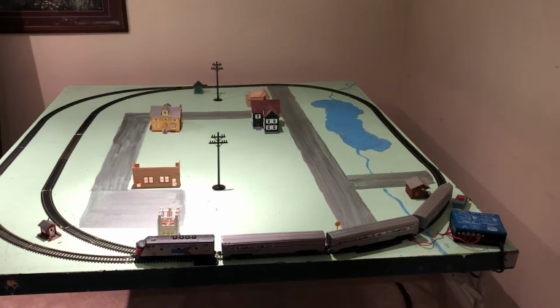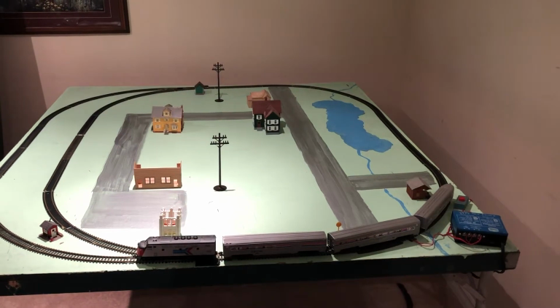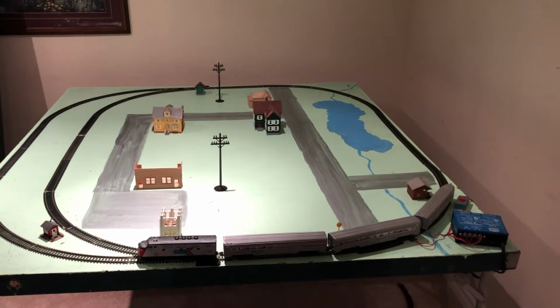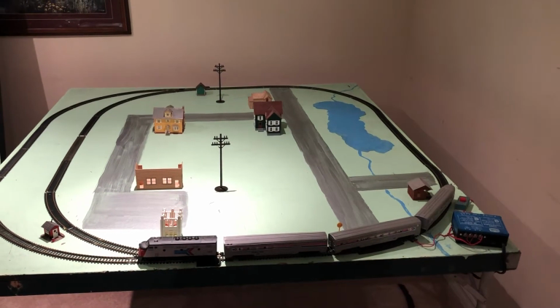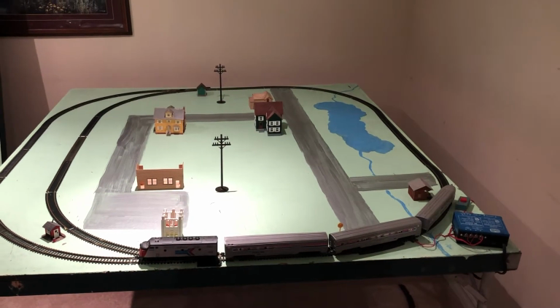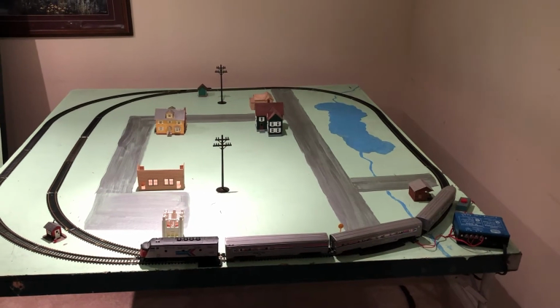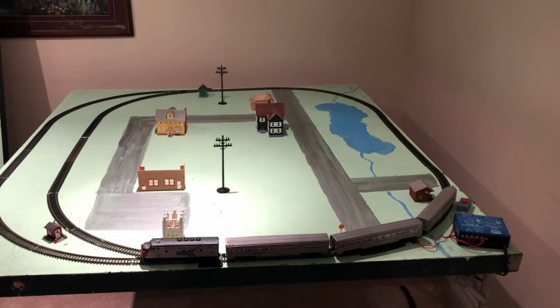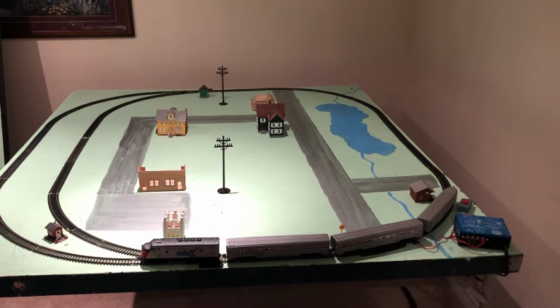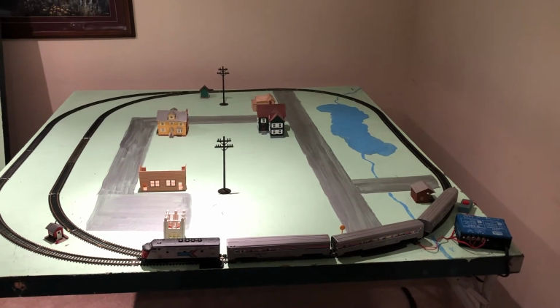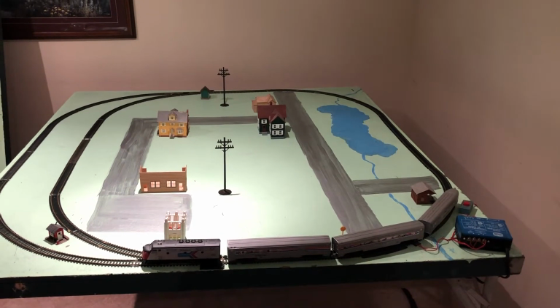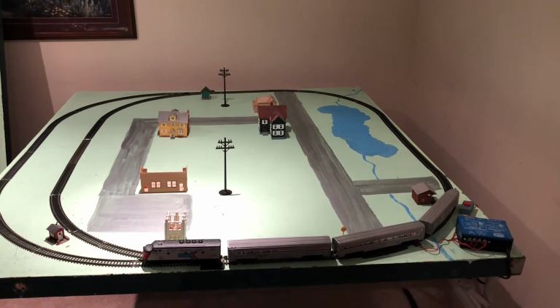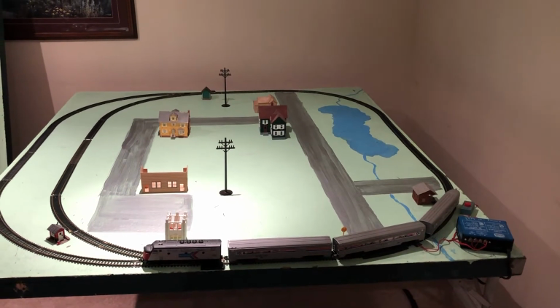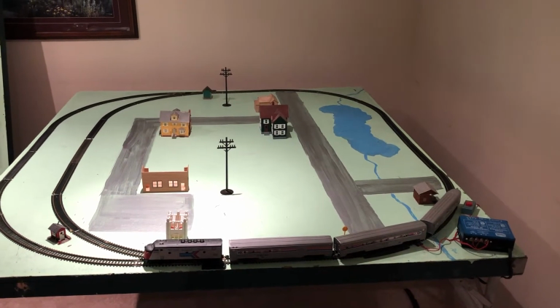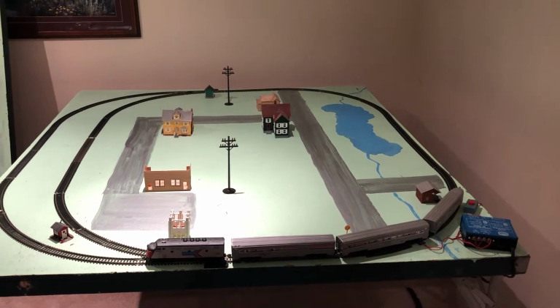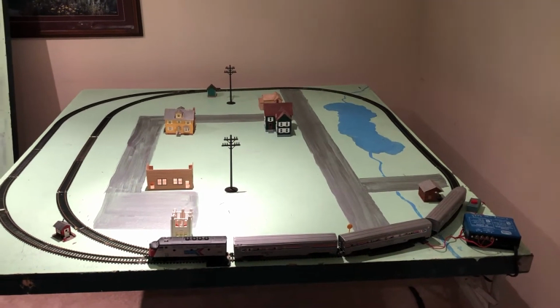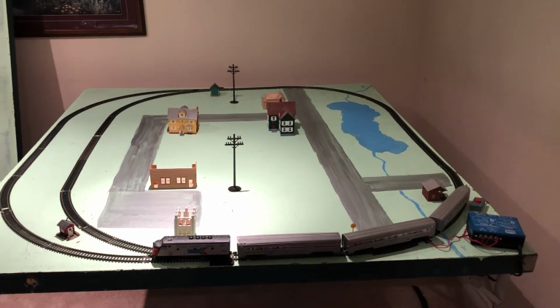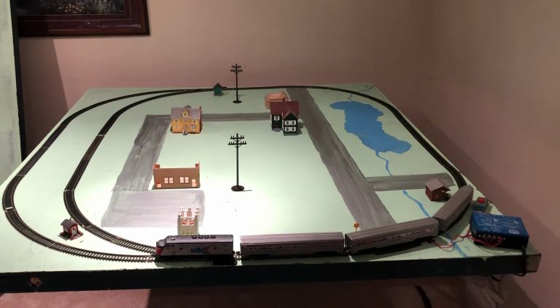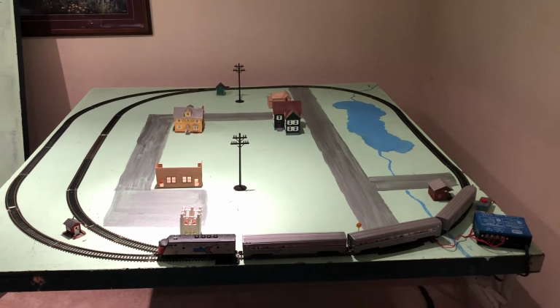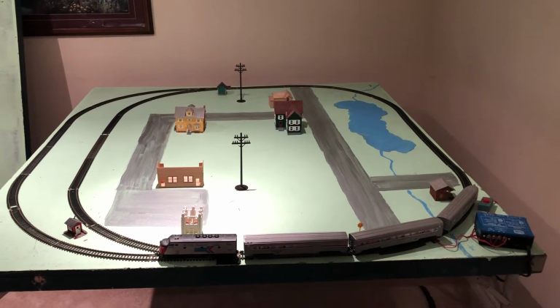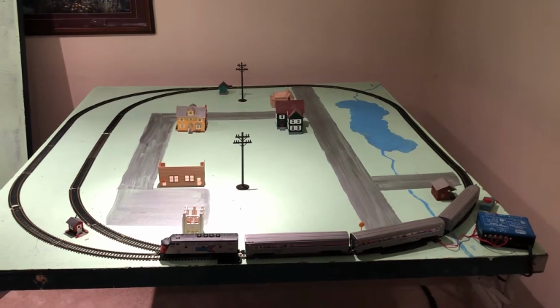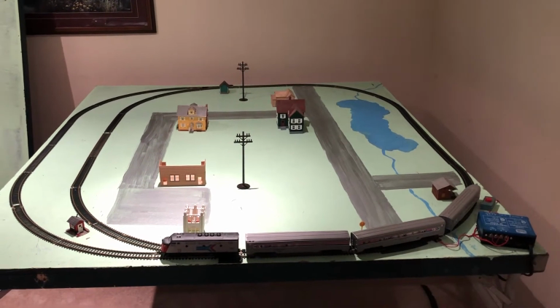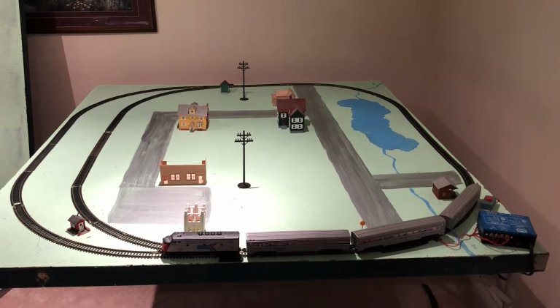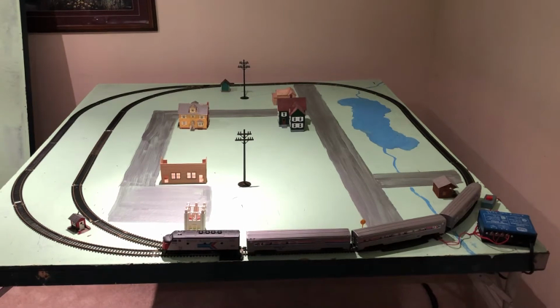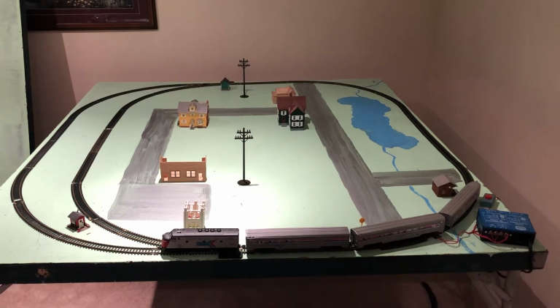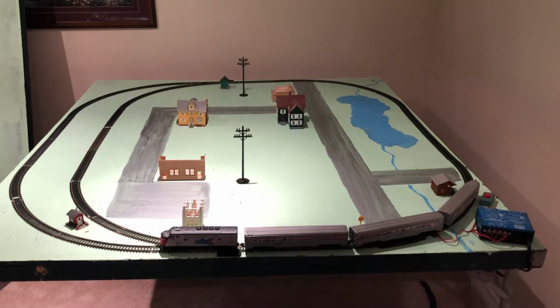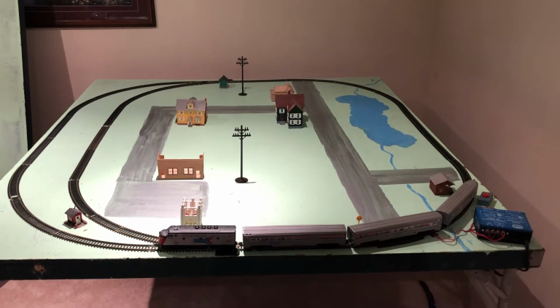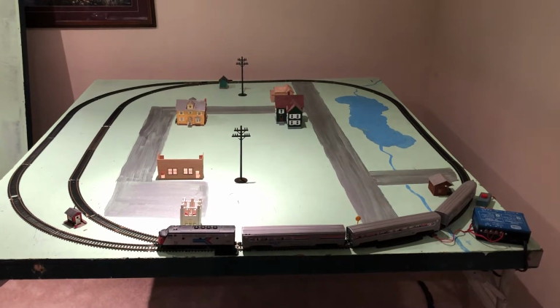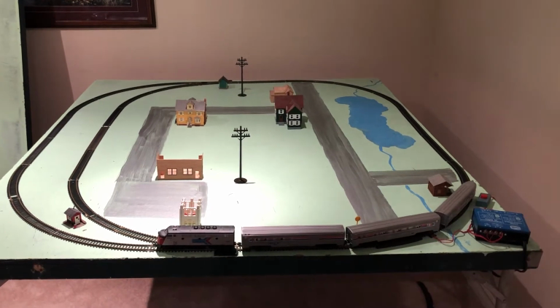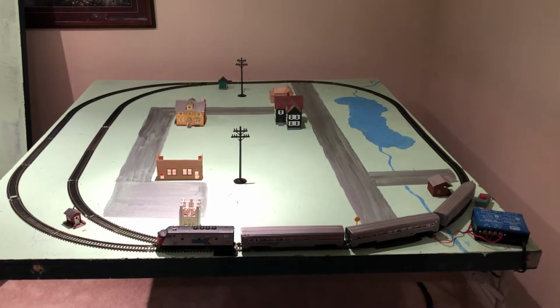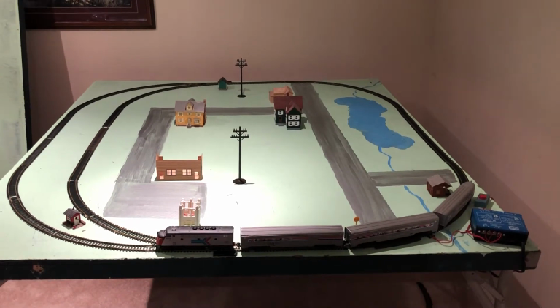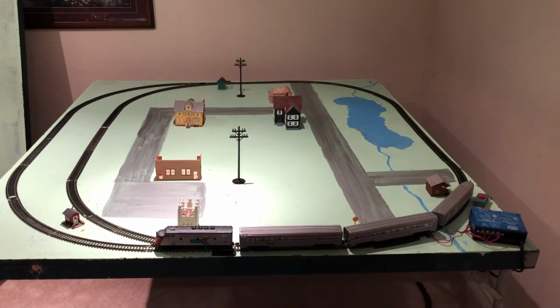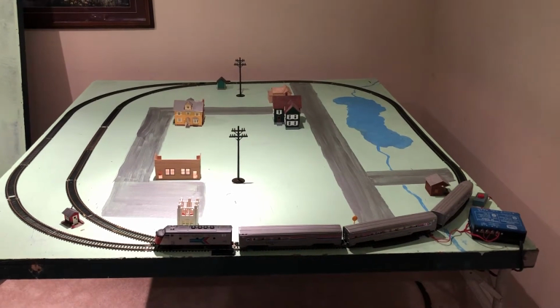Hello YouTubers, Mike here. In this video I'm going to be showing you my Amtrak HO scale train set.